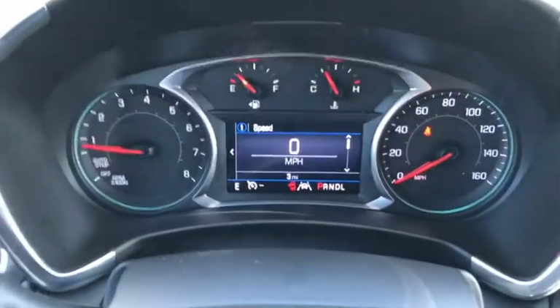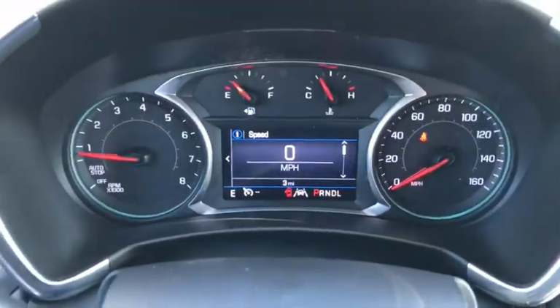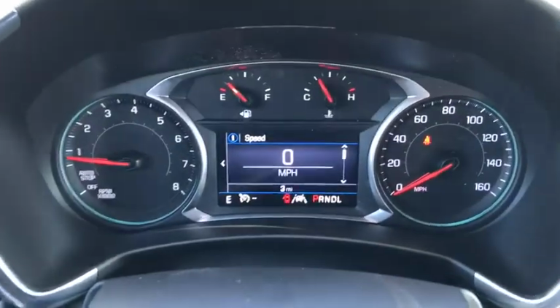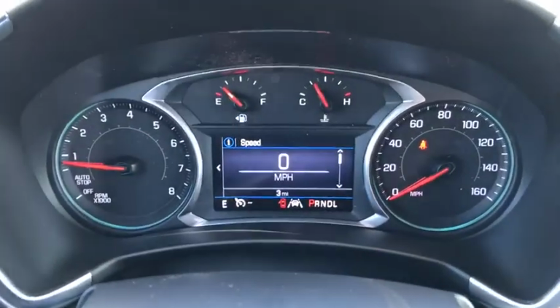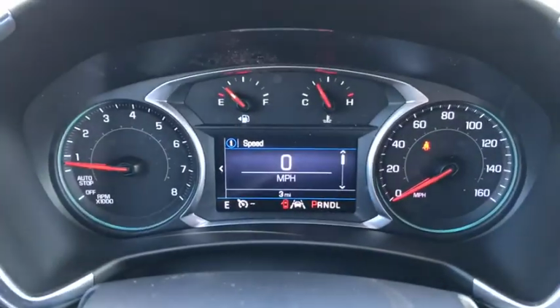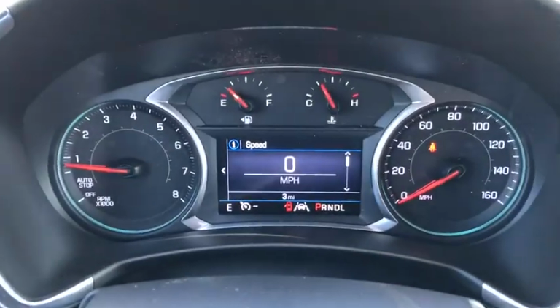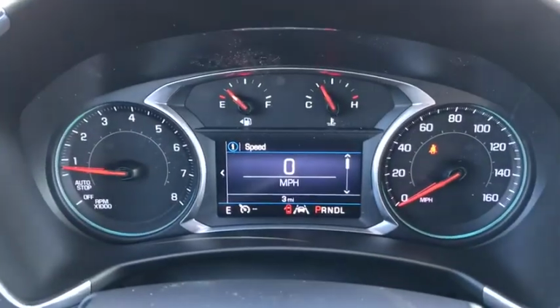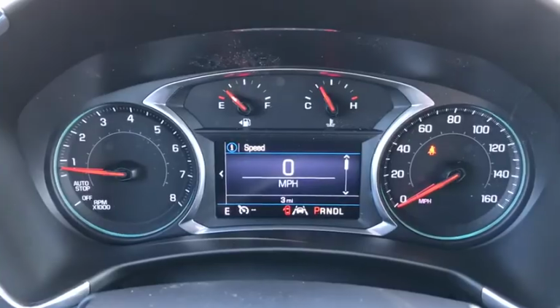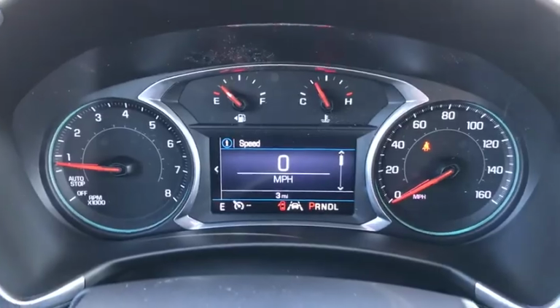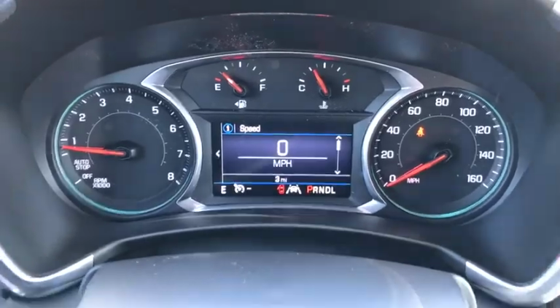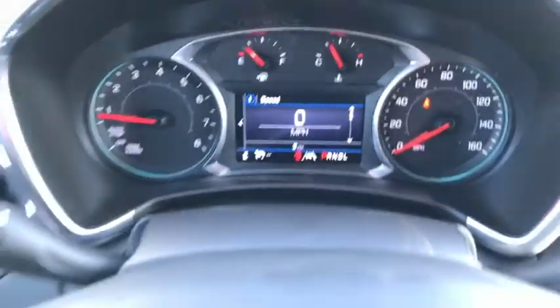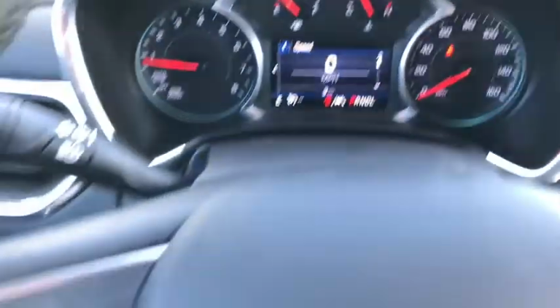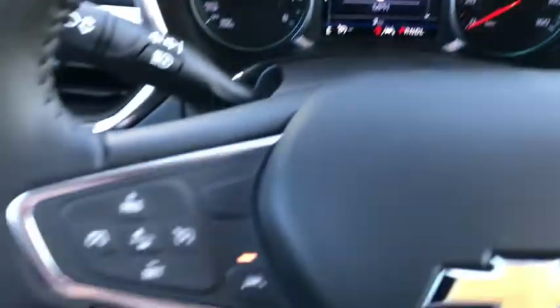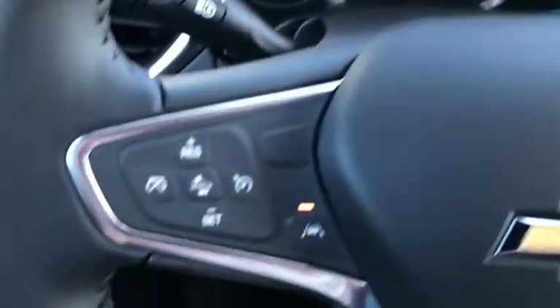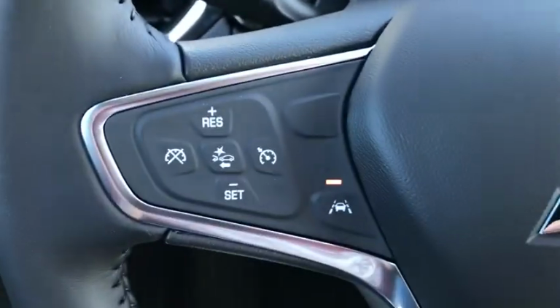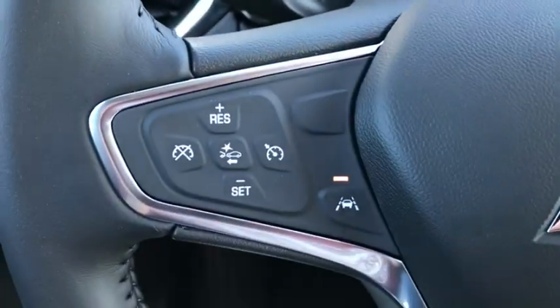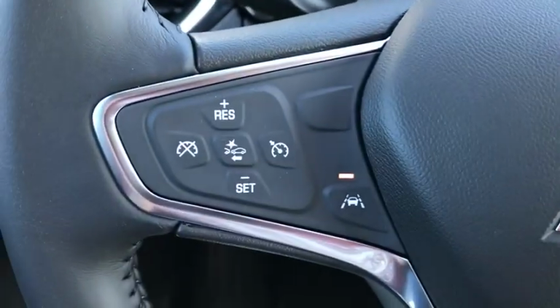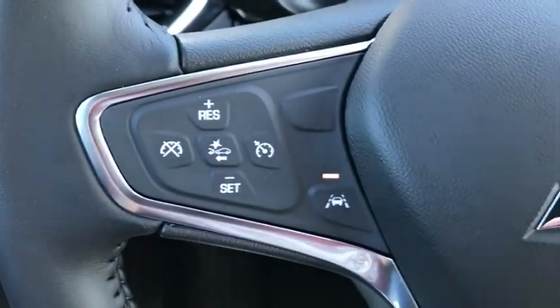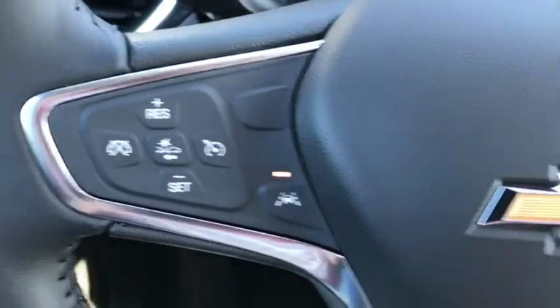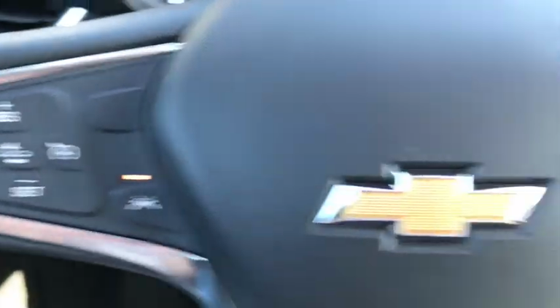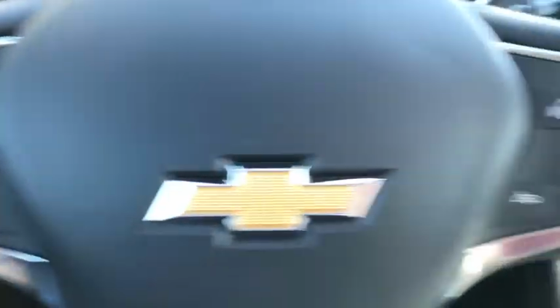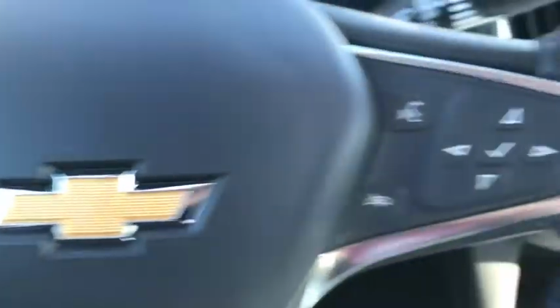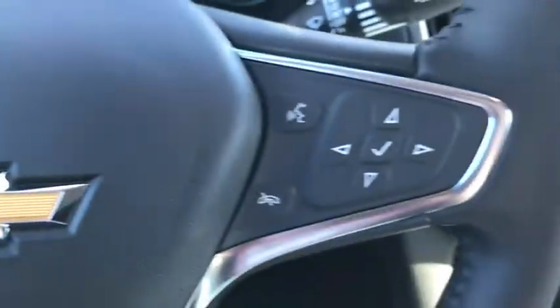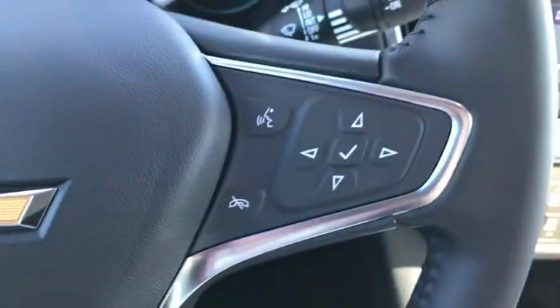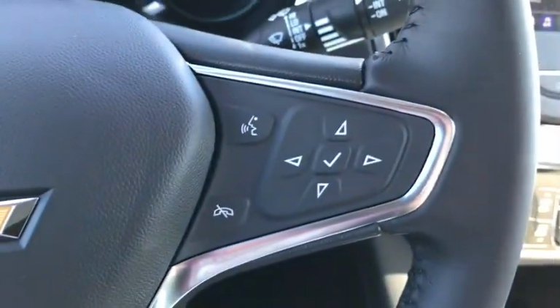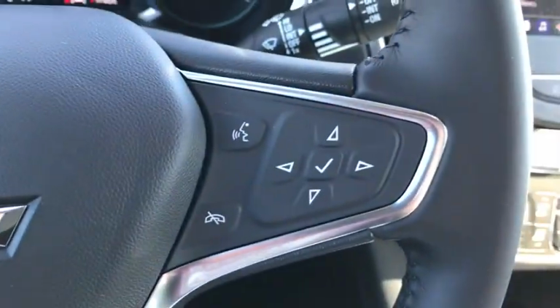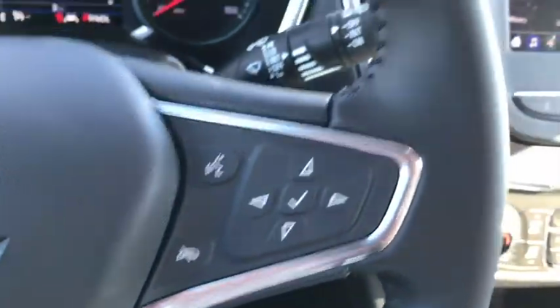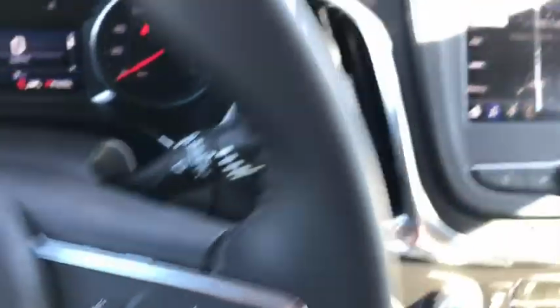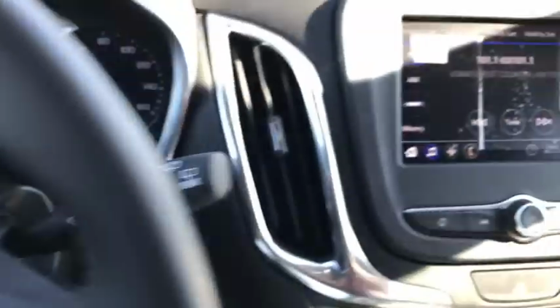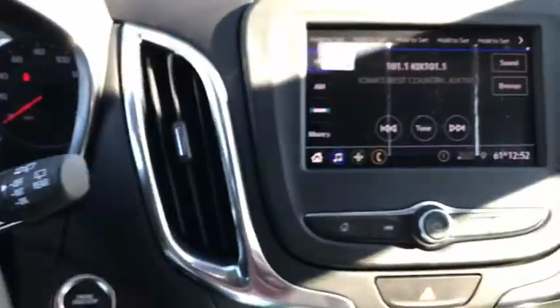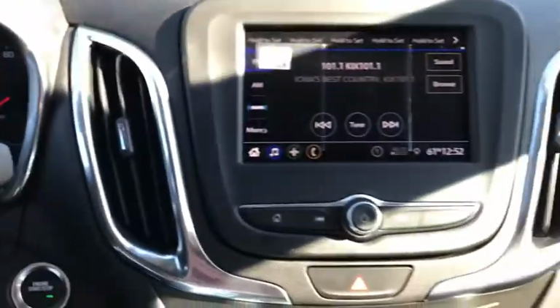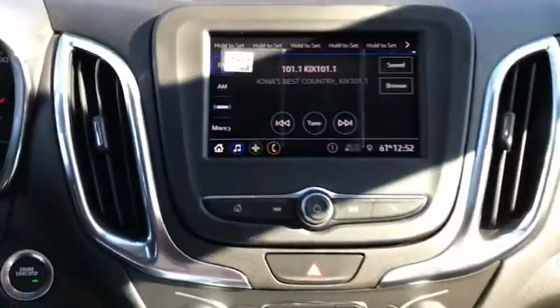Panic alarm, overhead console, tachometer, brake assist. Come take a test drive today.